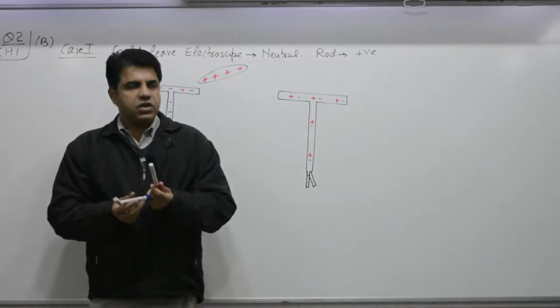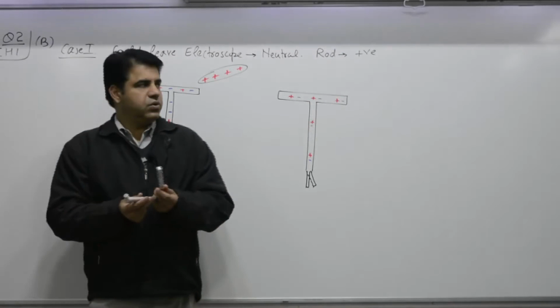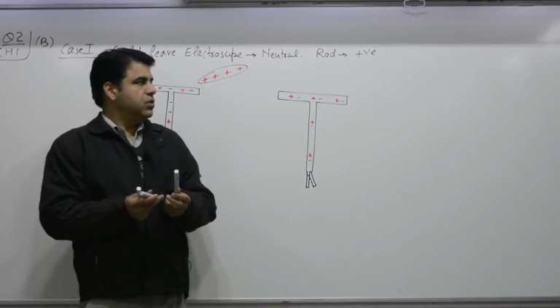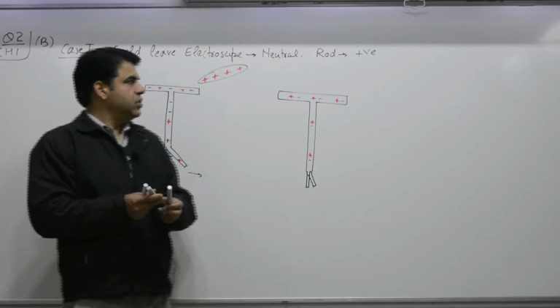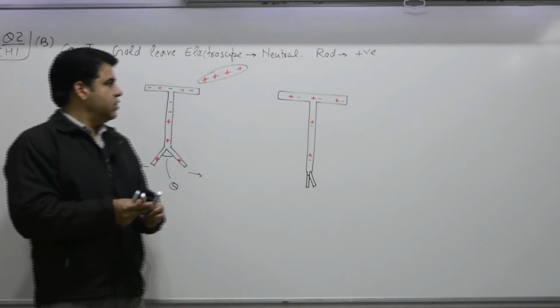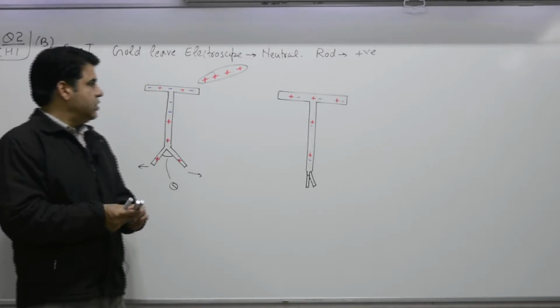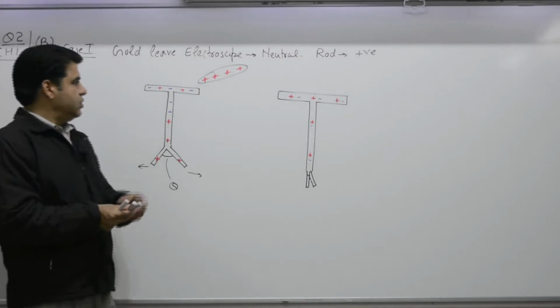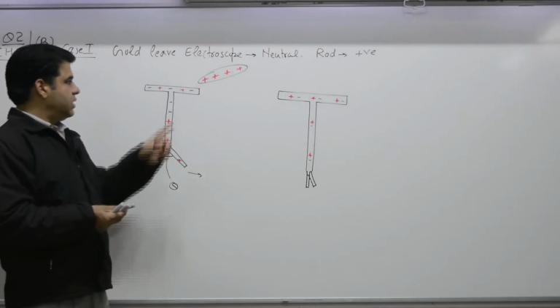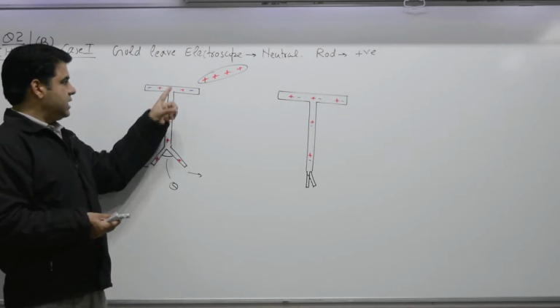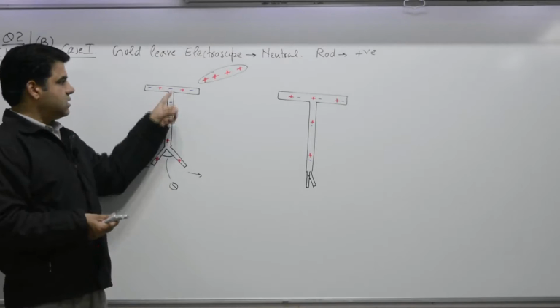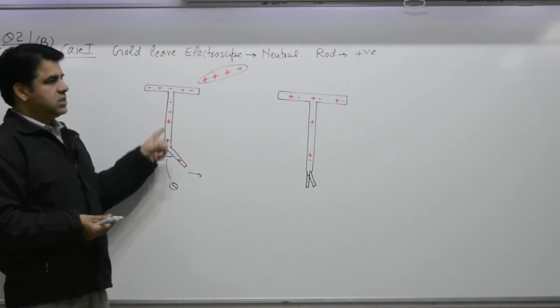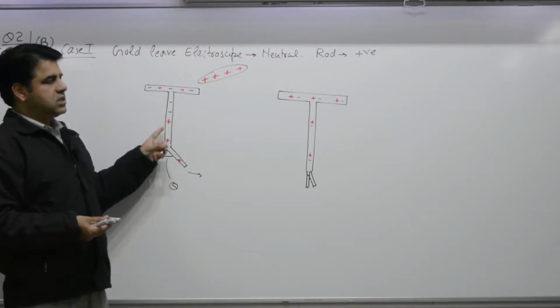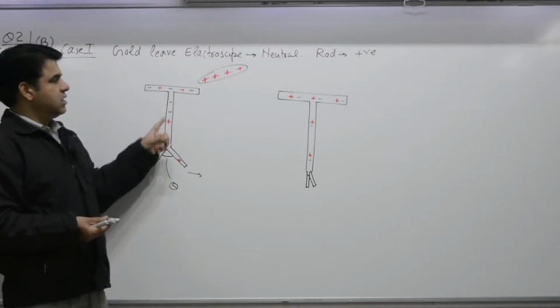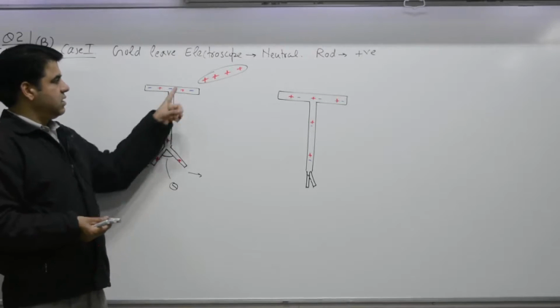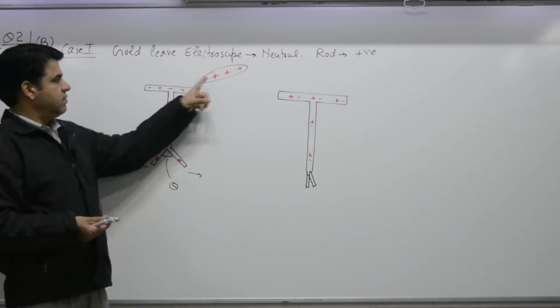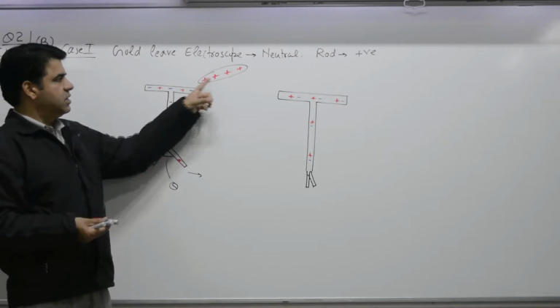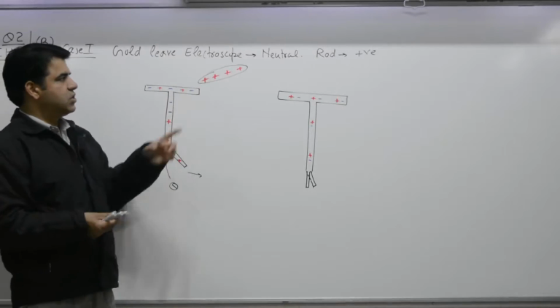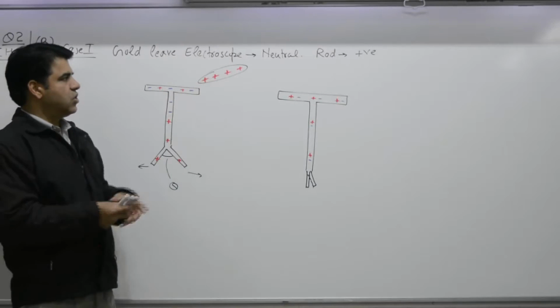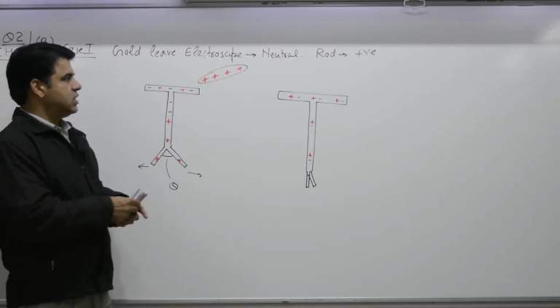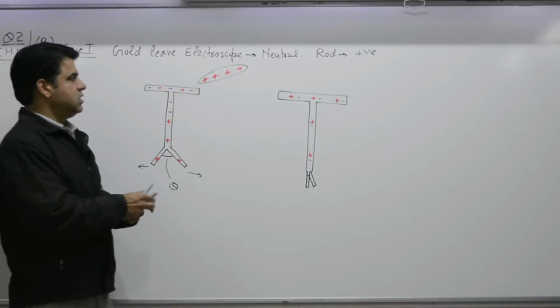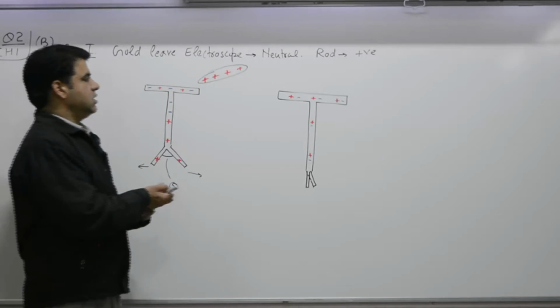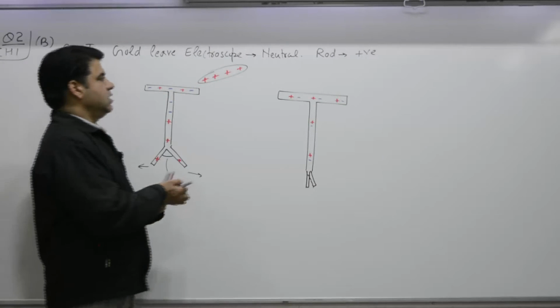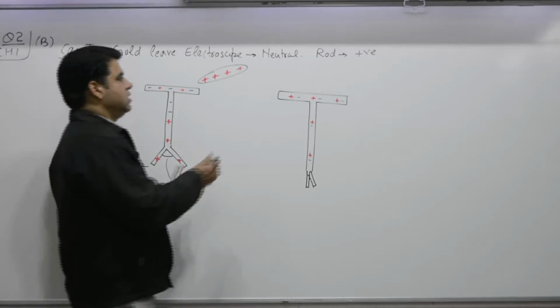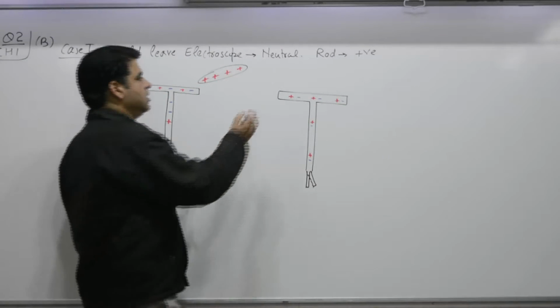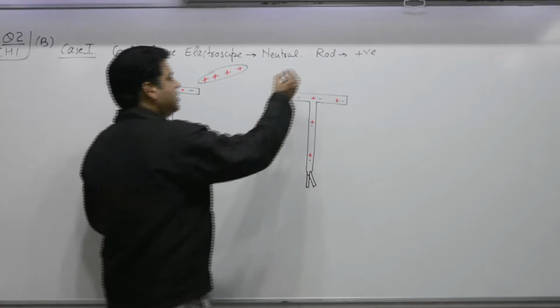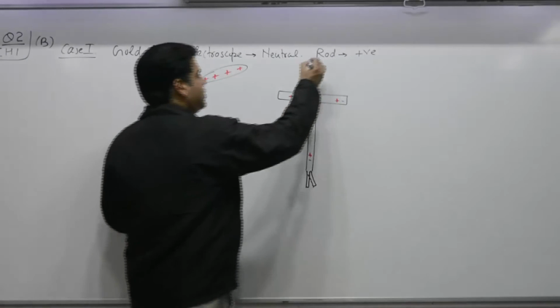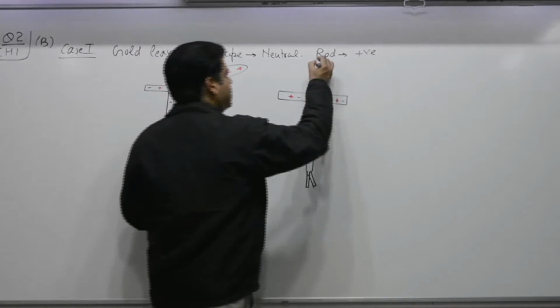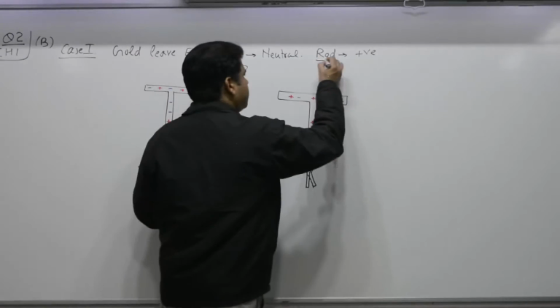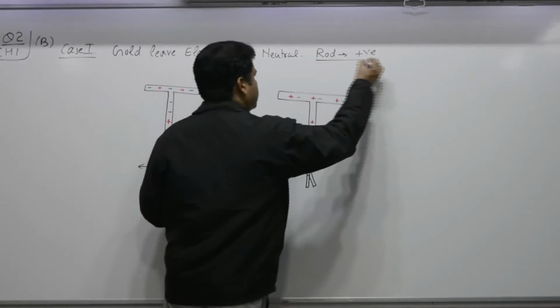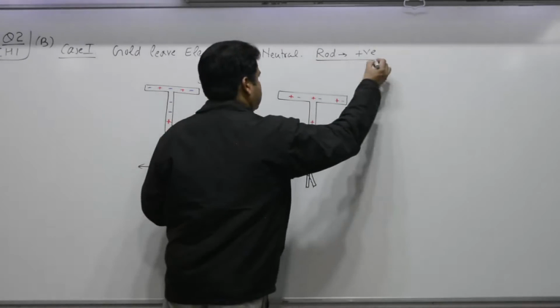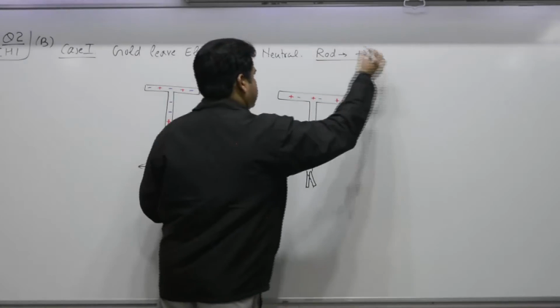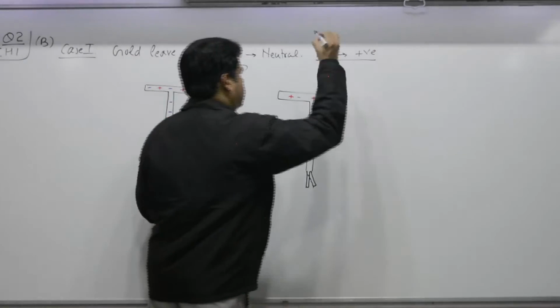If you increase the charge on the rod, this angle theta will also increase. That is how you test whether an incoming rod is positively charged.